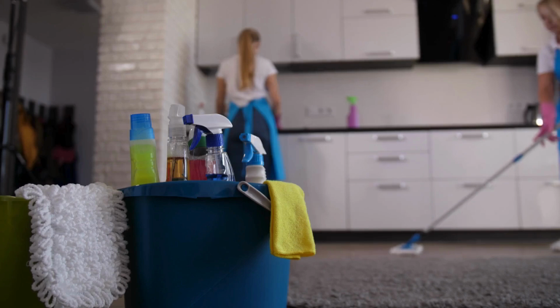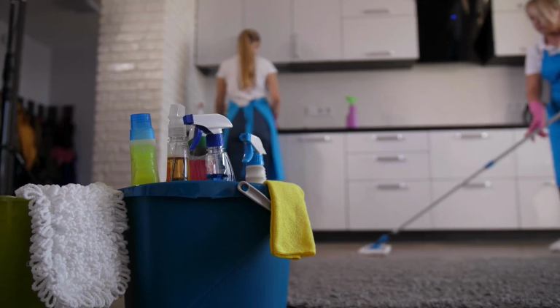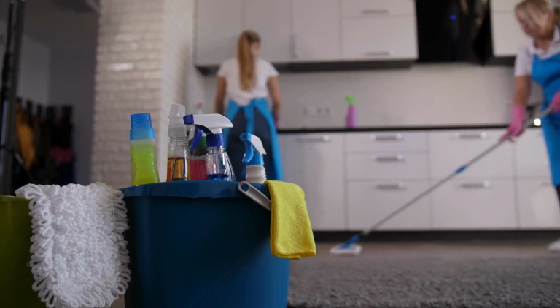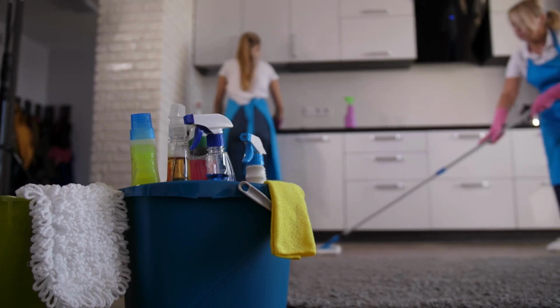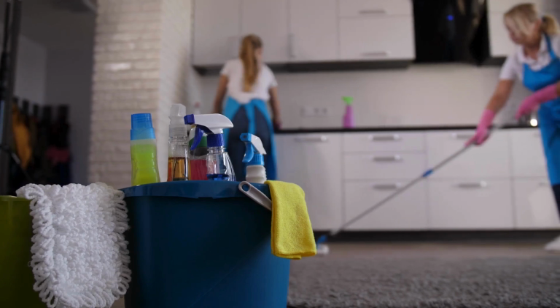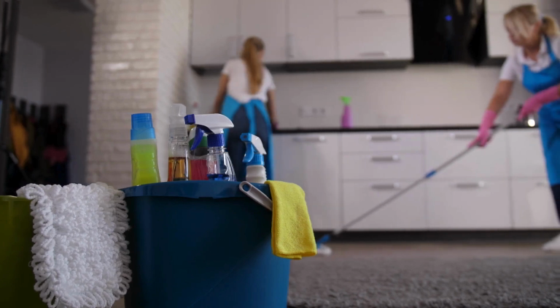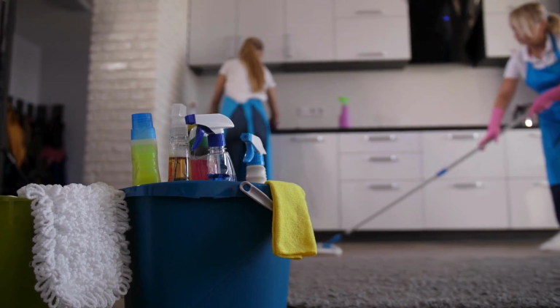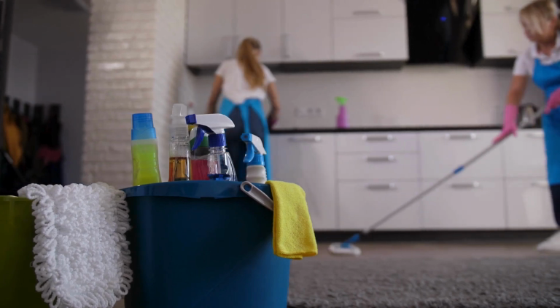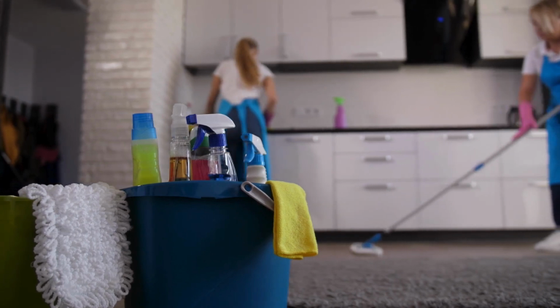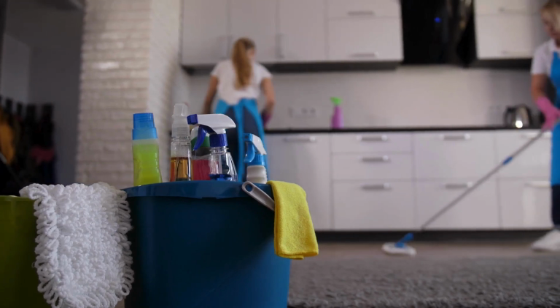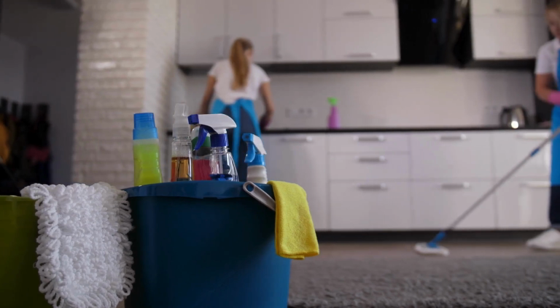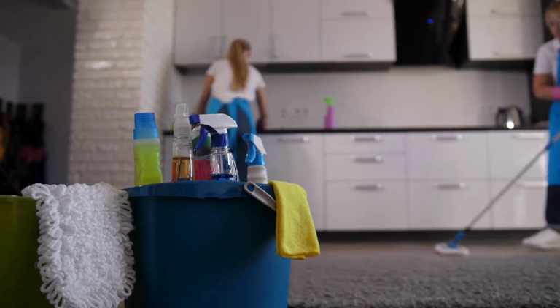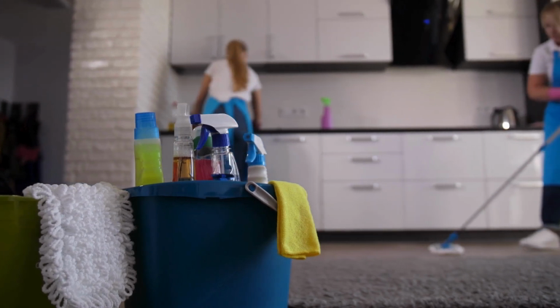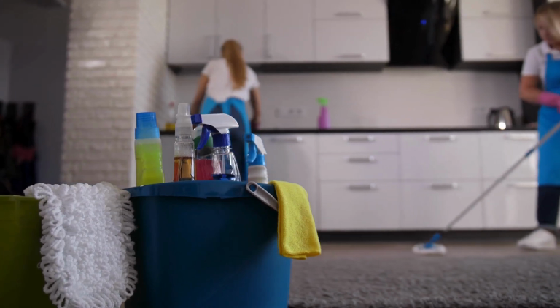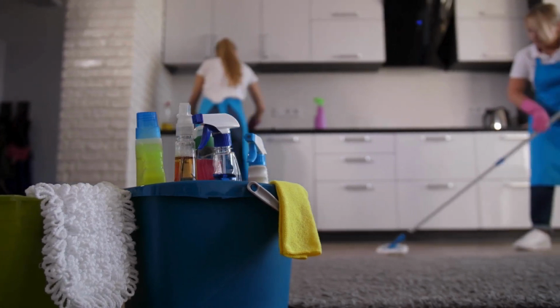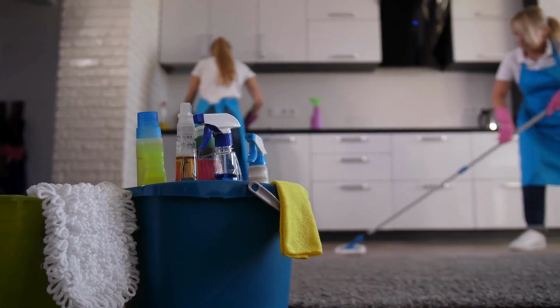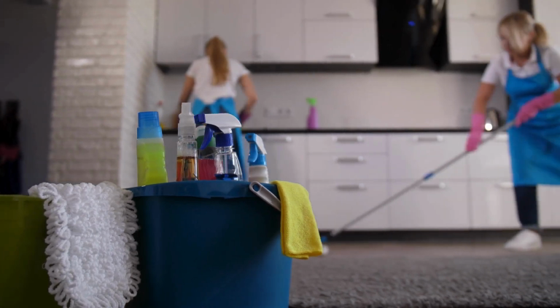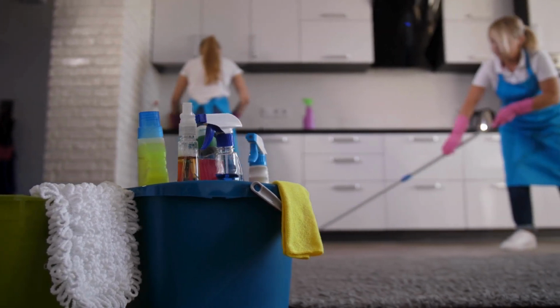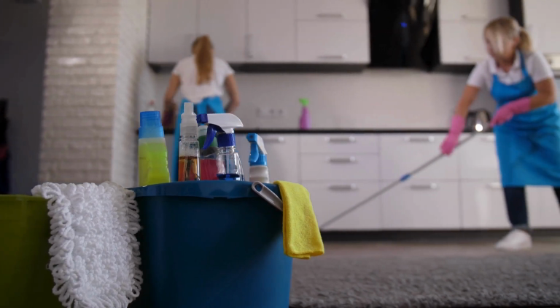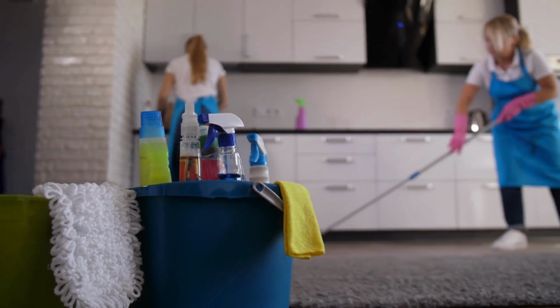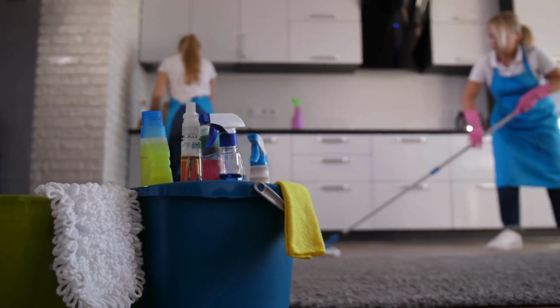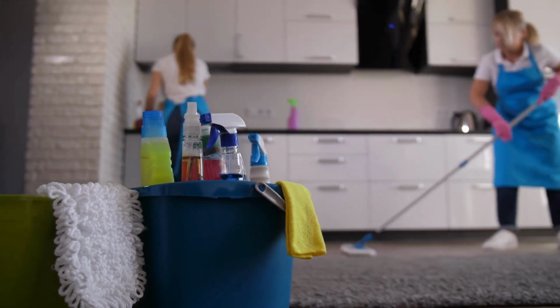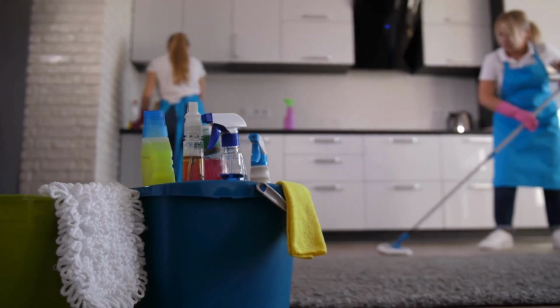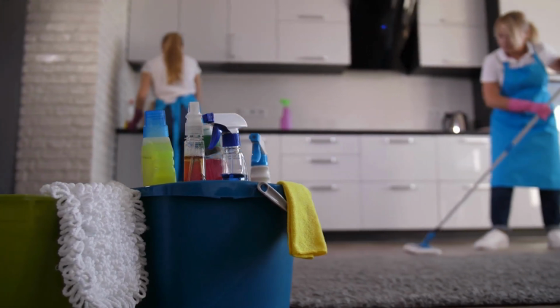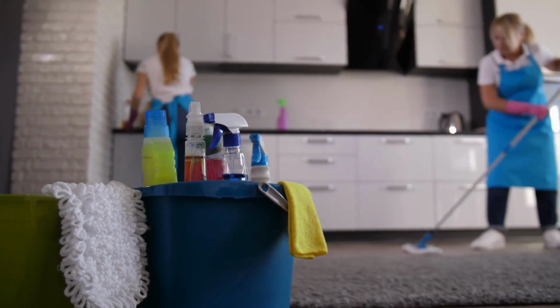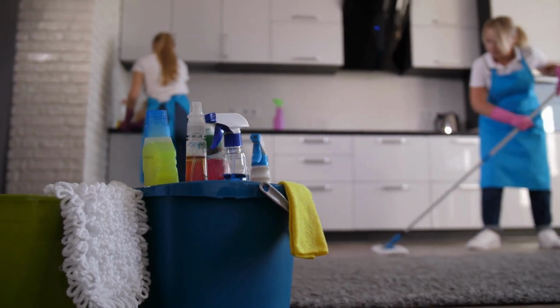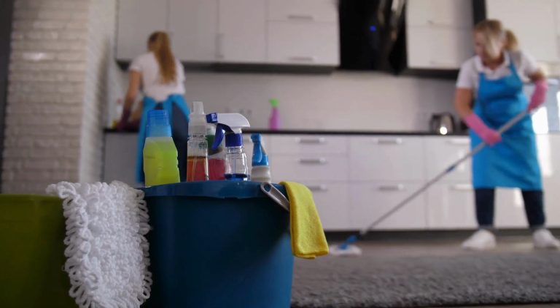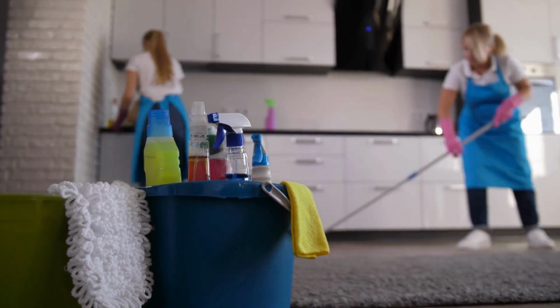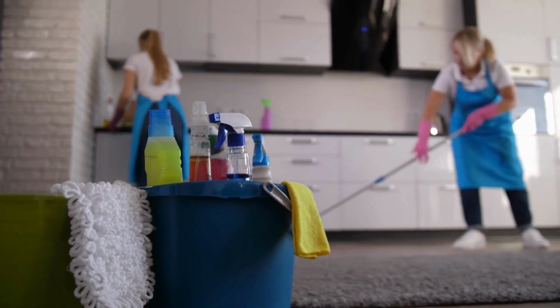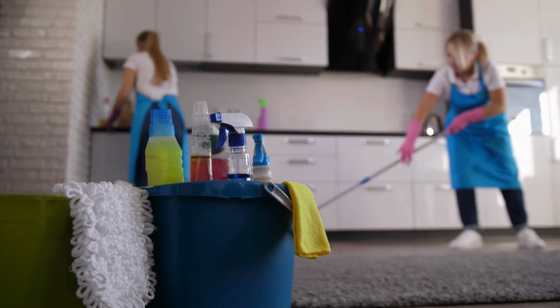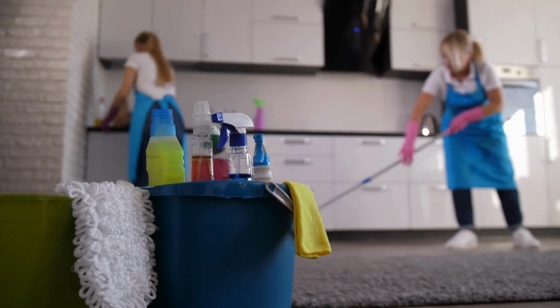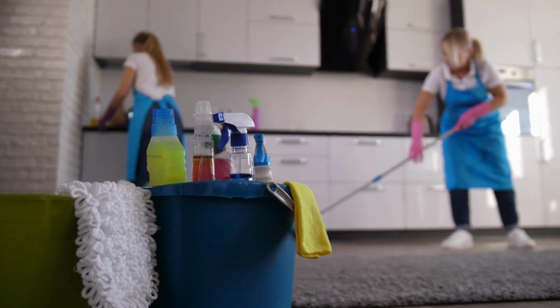Hey everyone, today I'm sharing my top 5 kitchen cleaning hacks that will make your life so much easier. Let's get started.